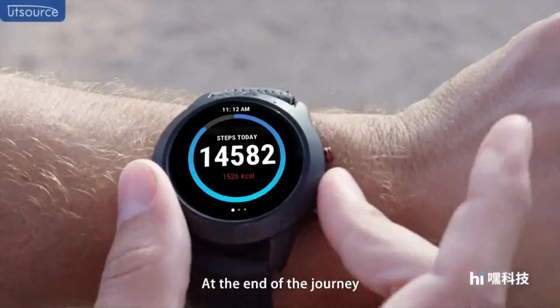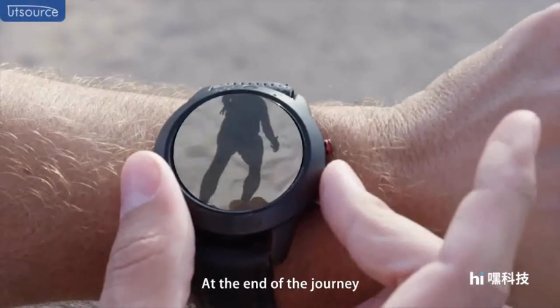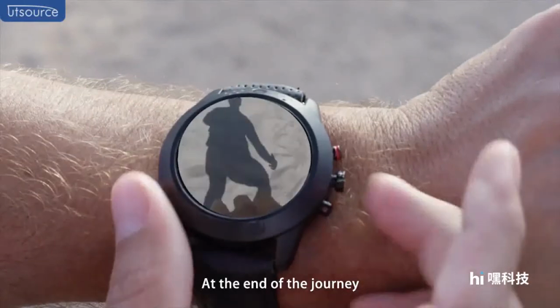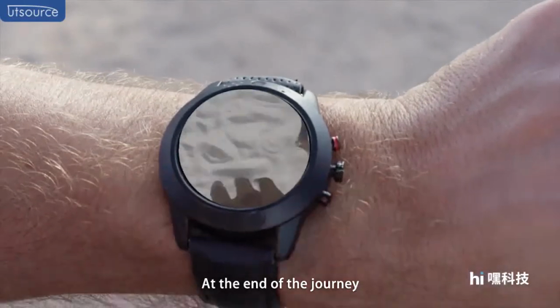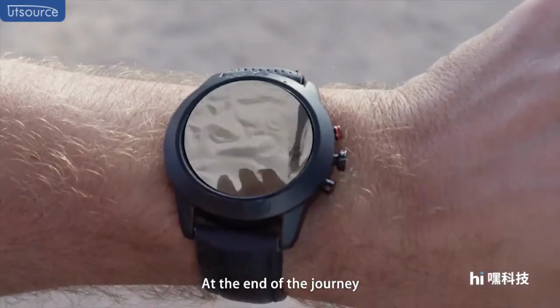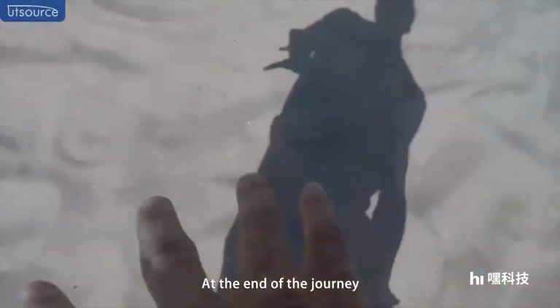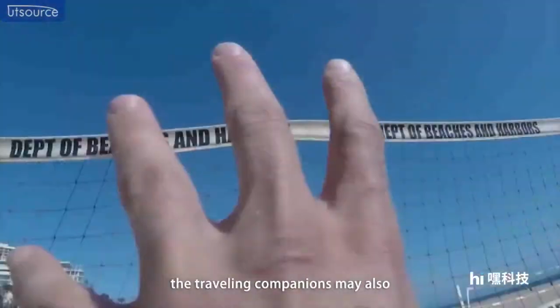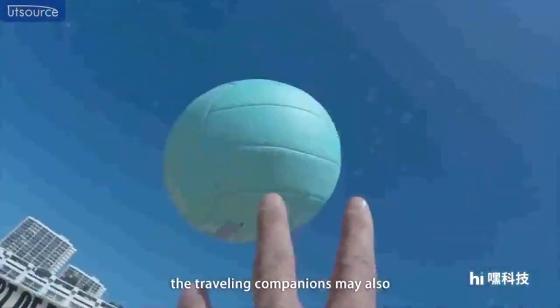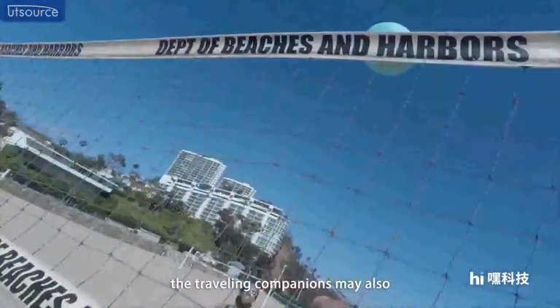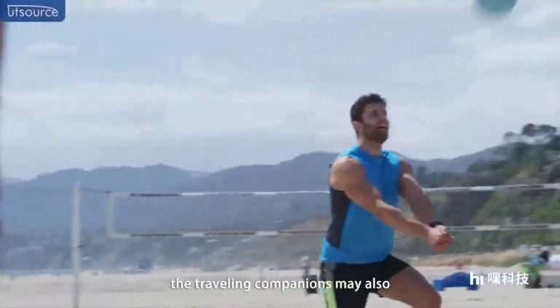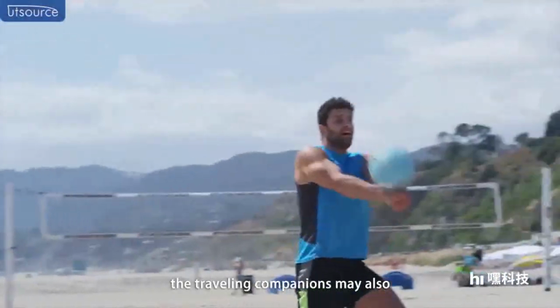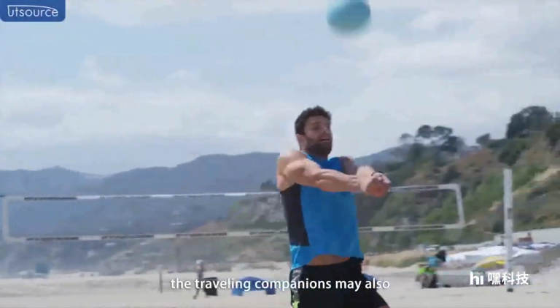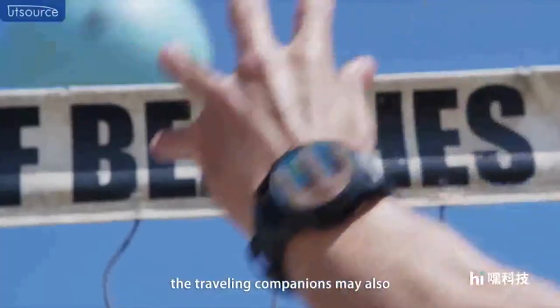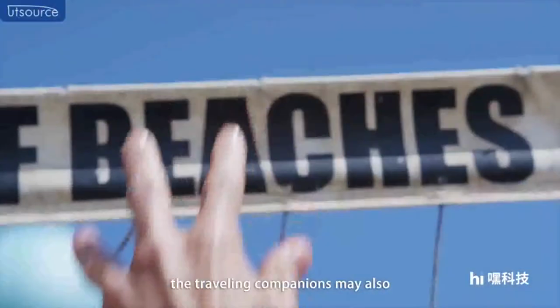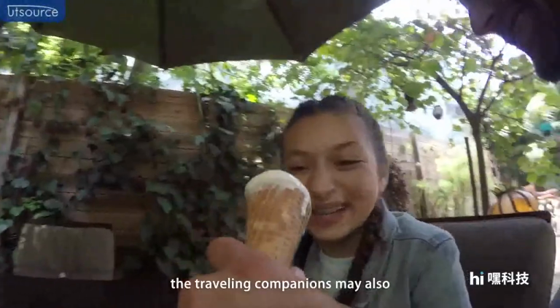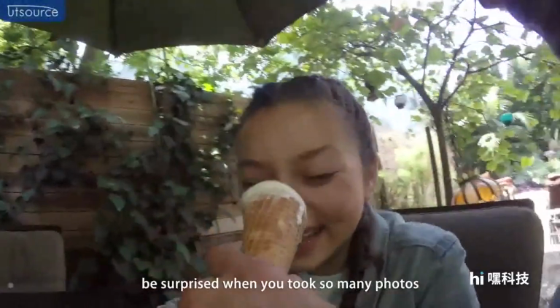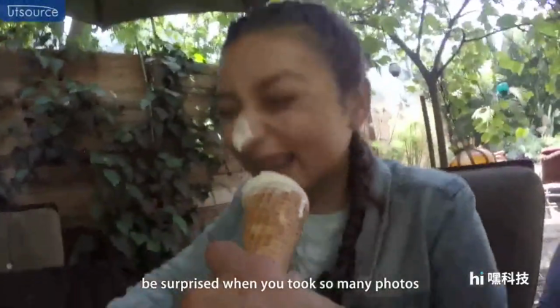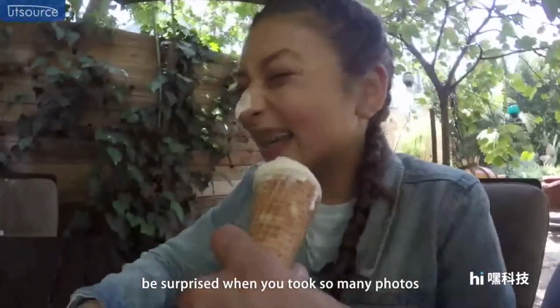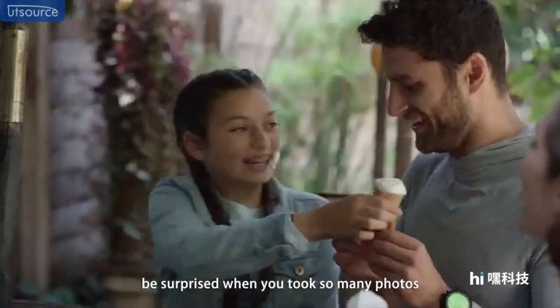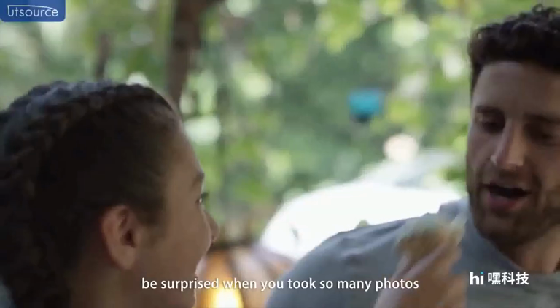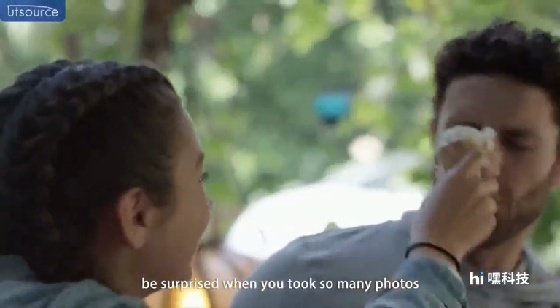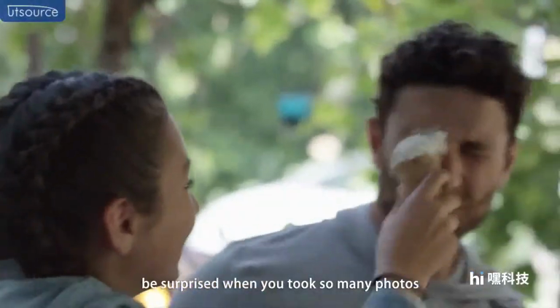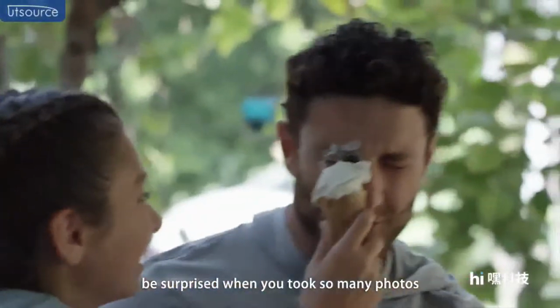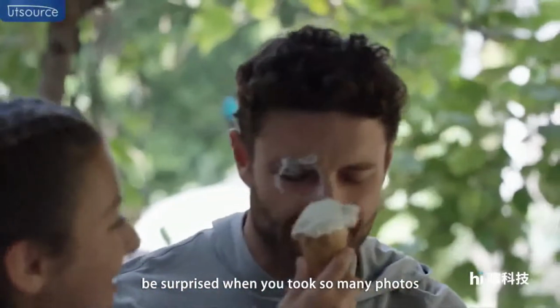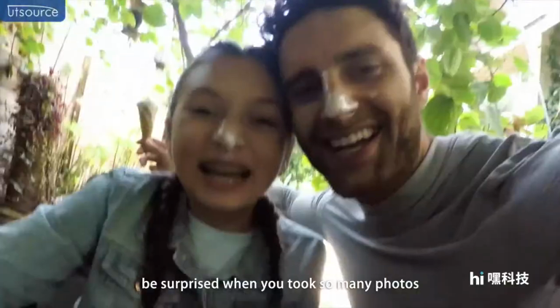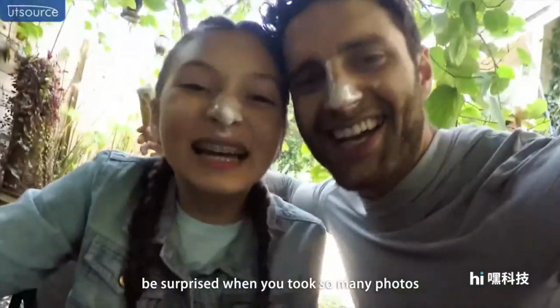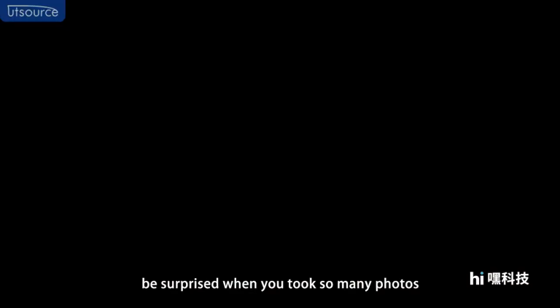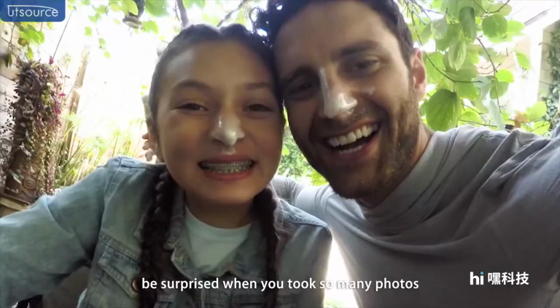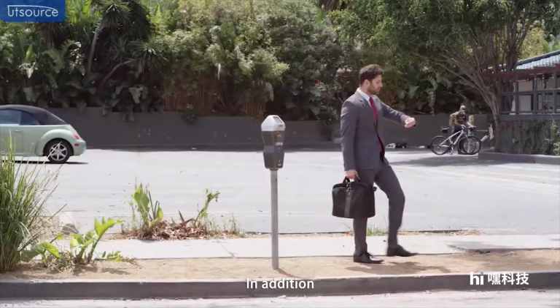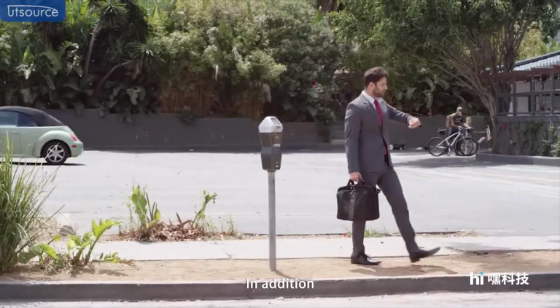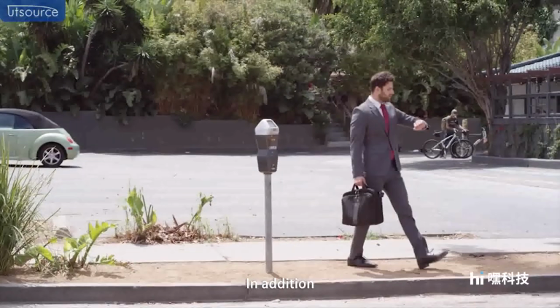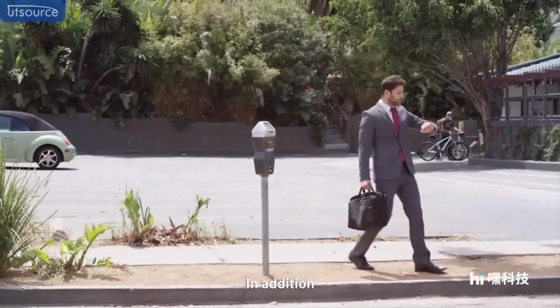At the end of the journey, your travel companions may also be surprised you have taken so many photos.